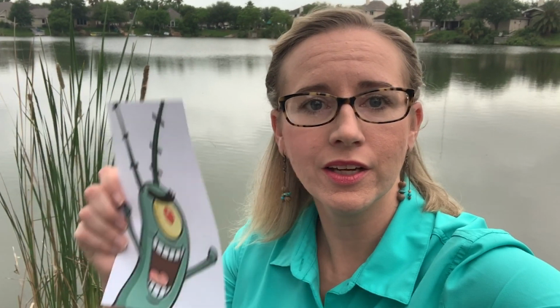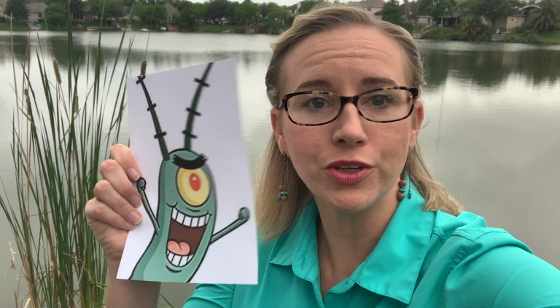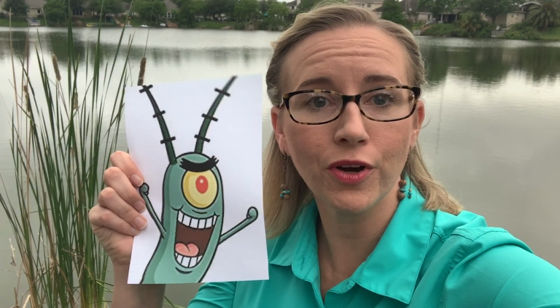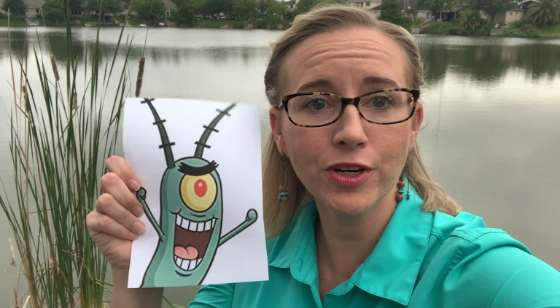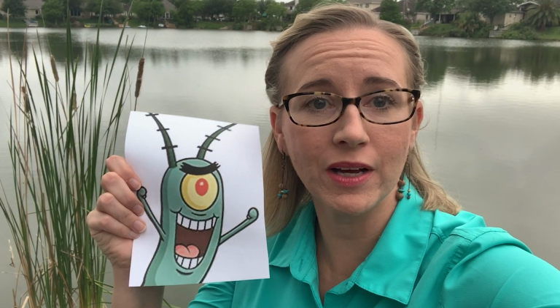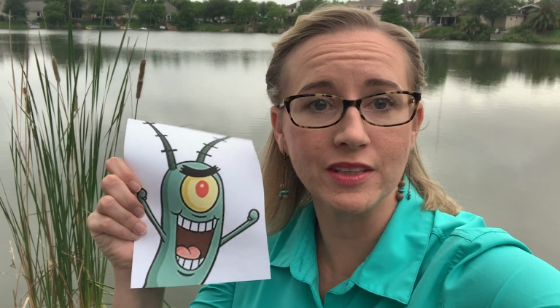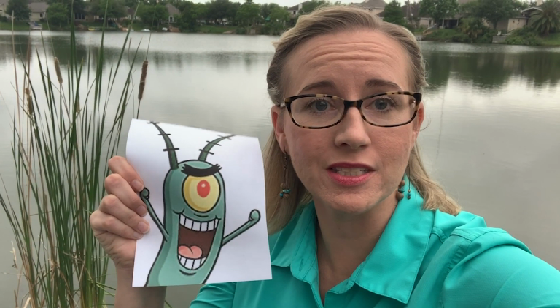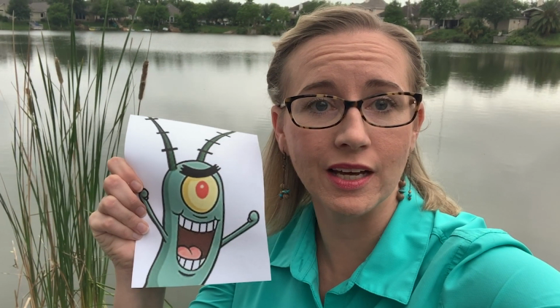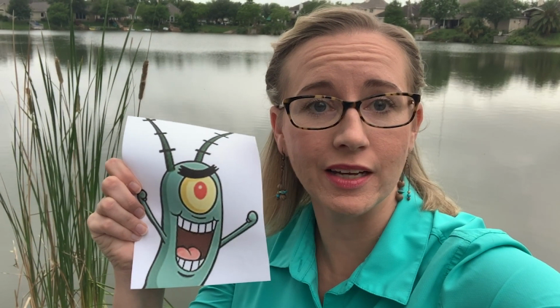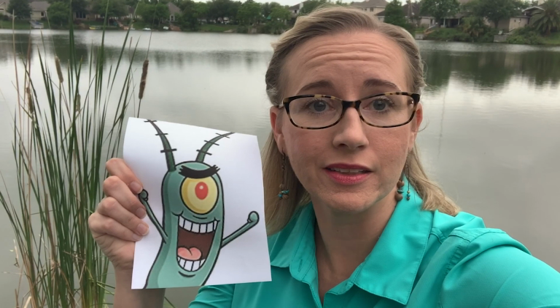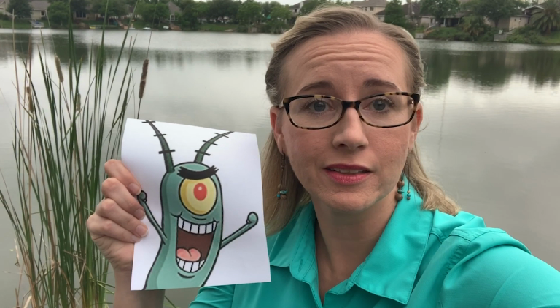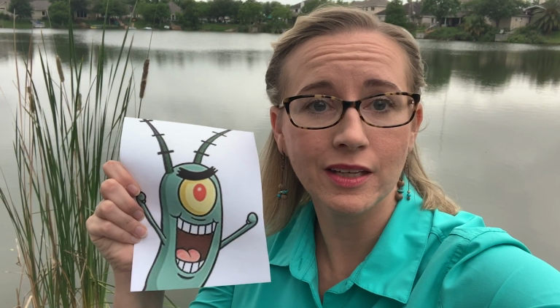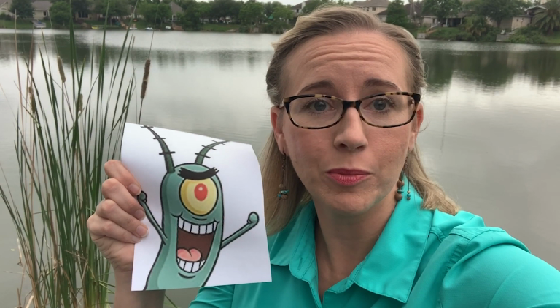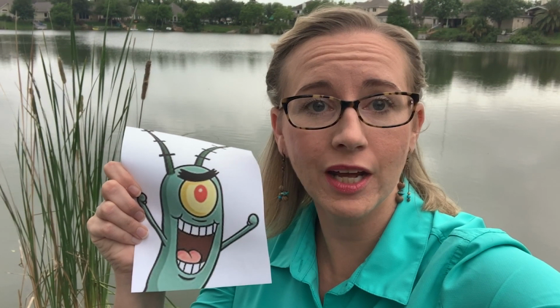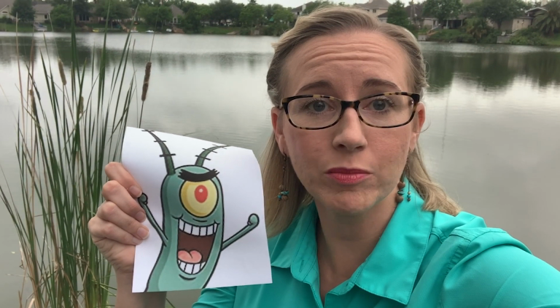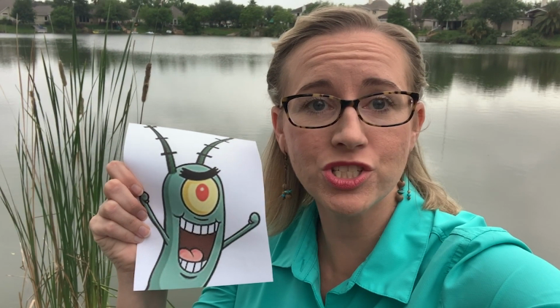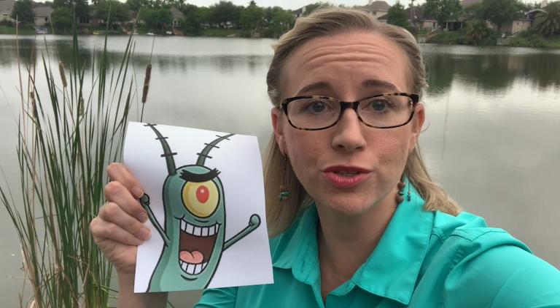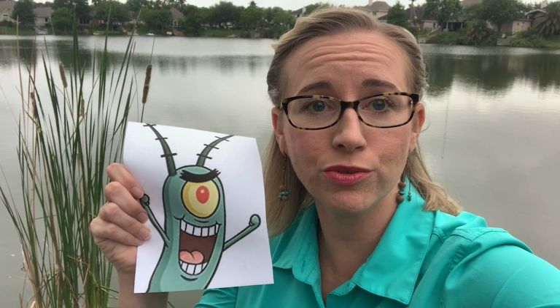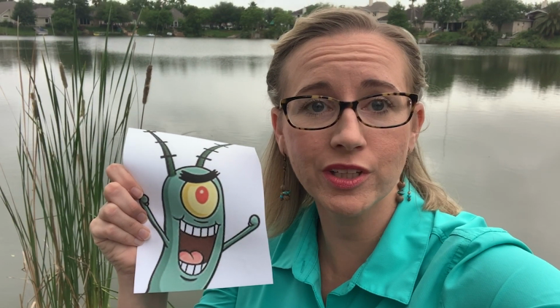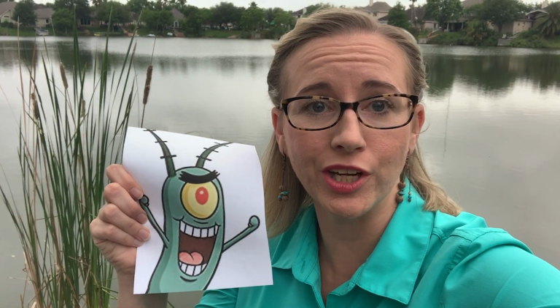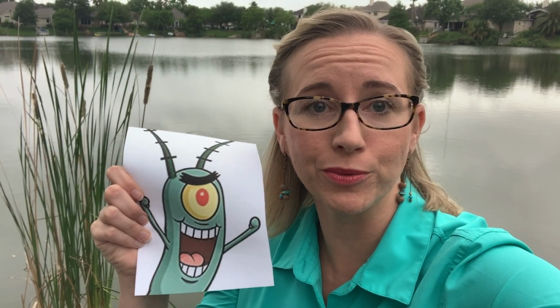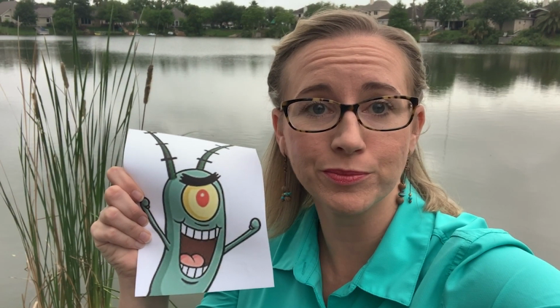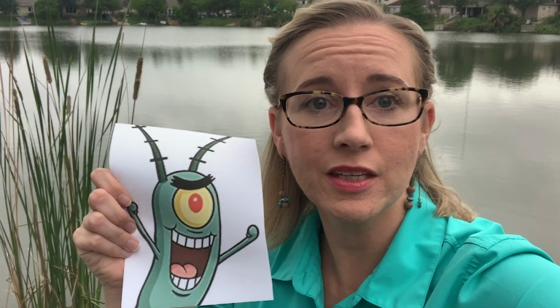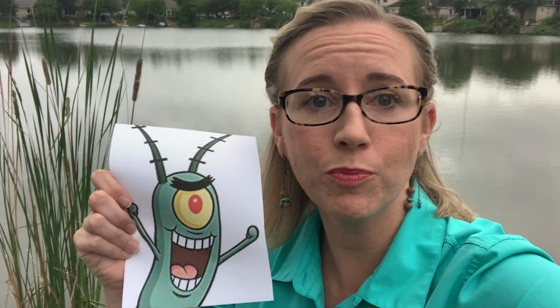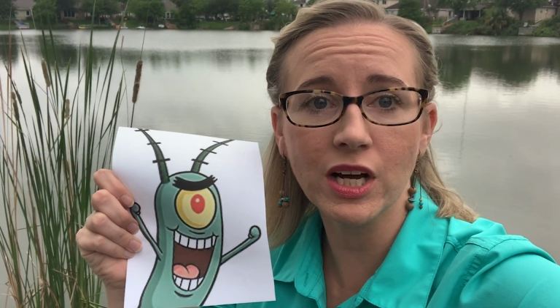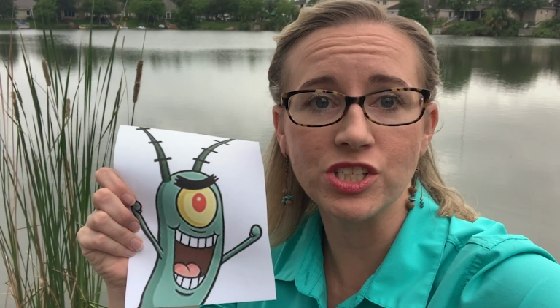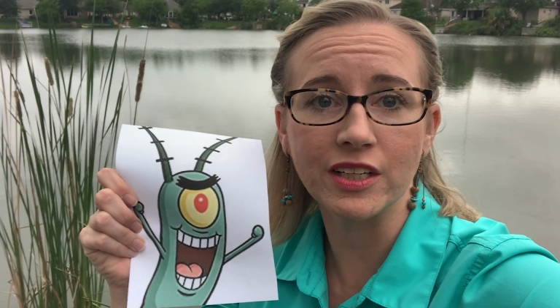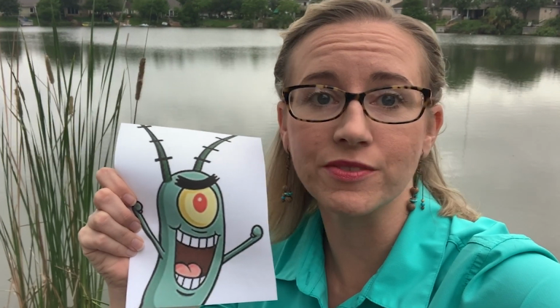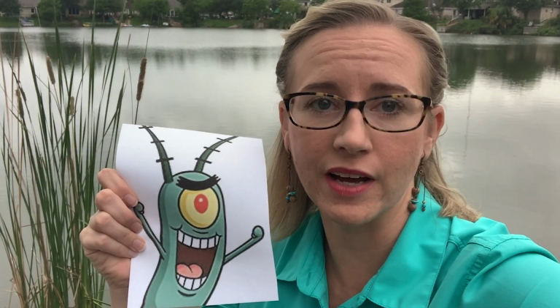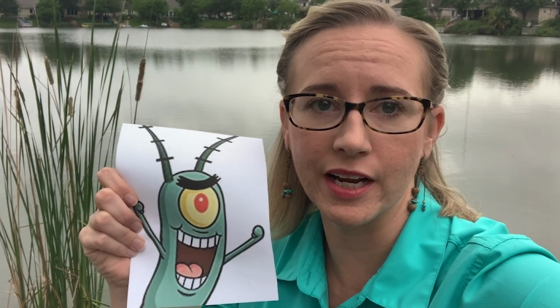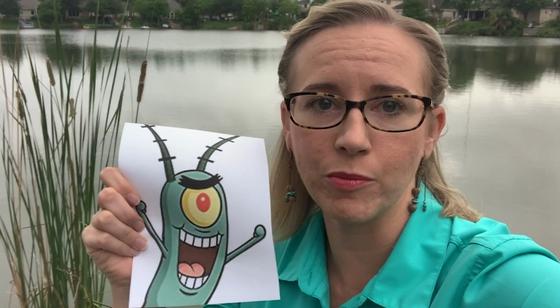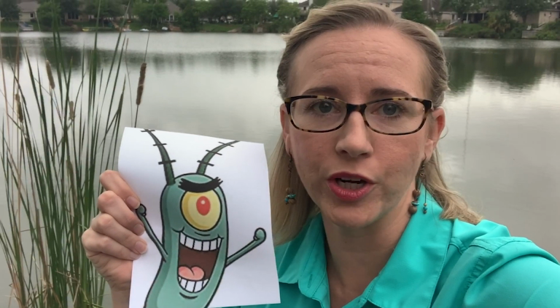You've heard about this guy, but how much do you really know? Keep watching to find out more.